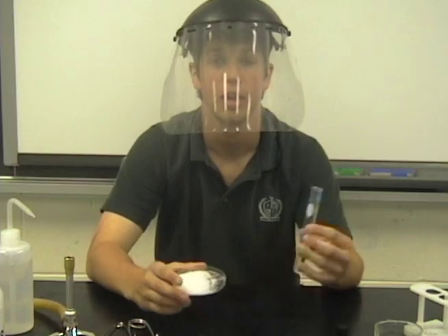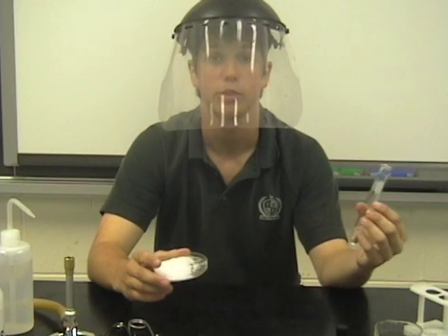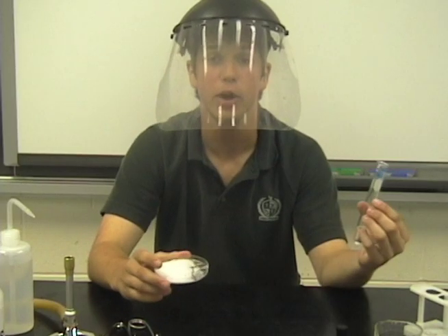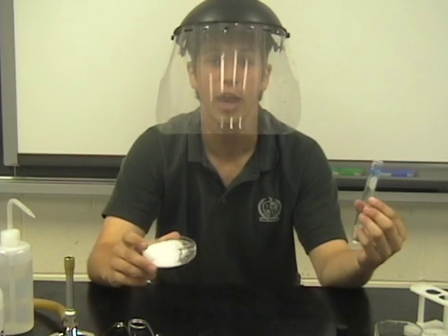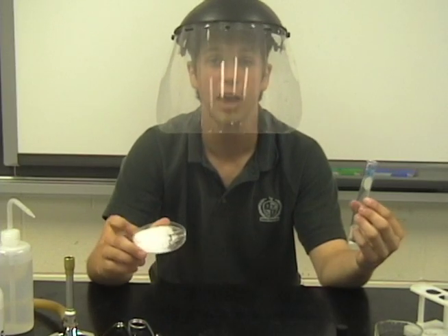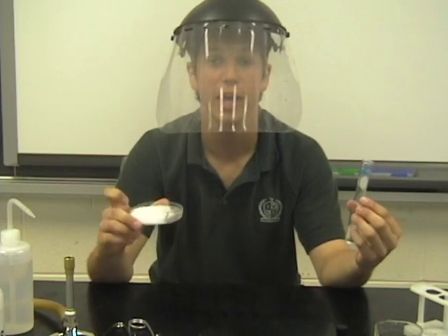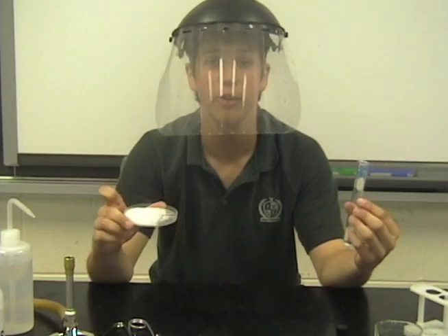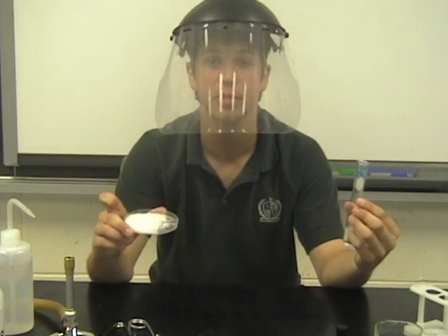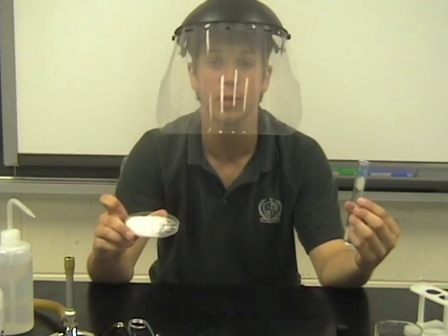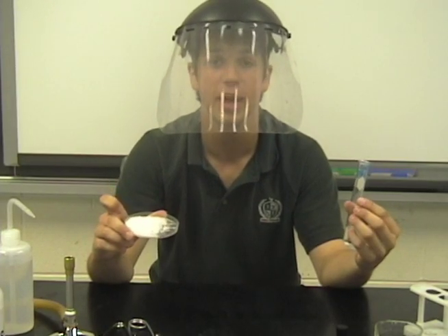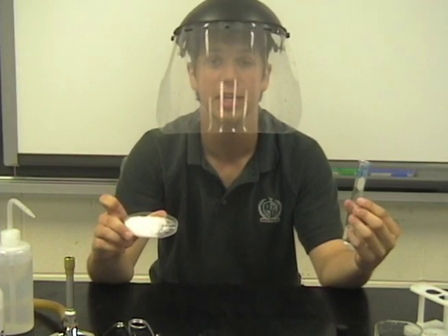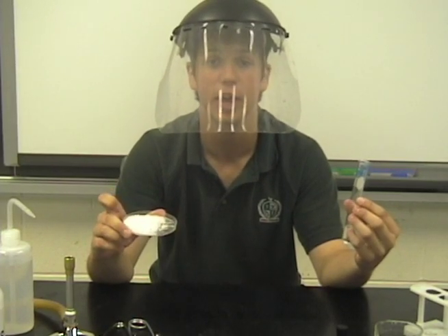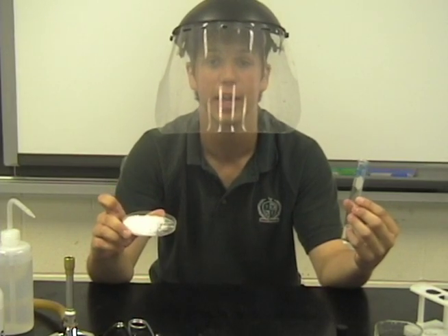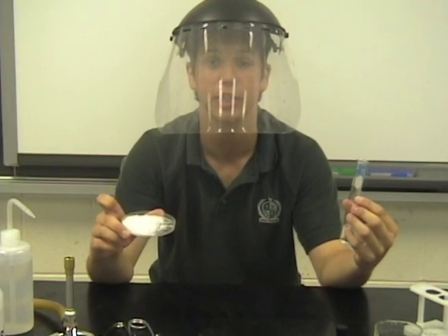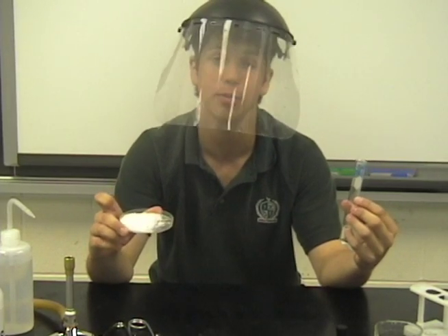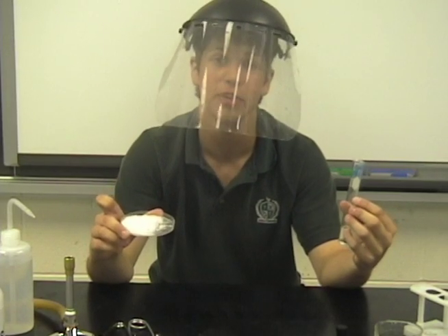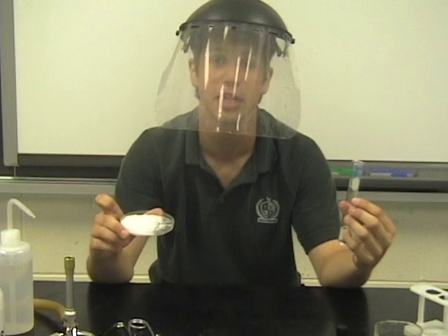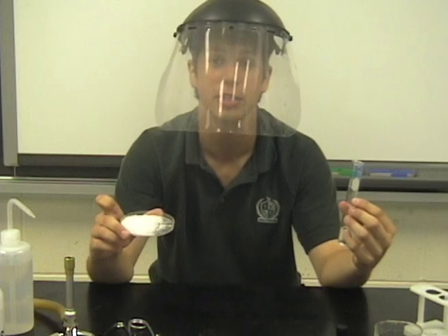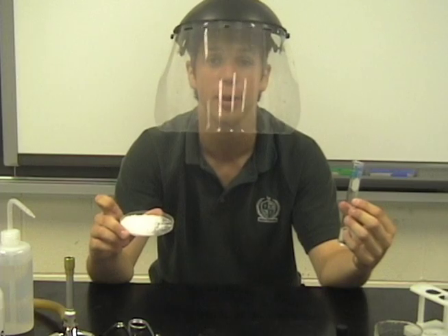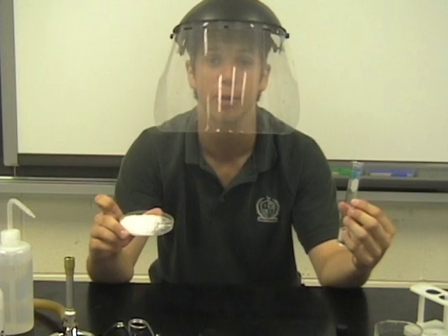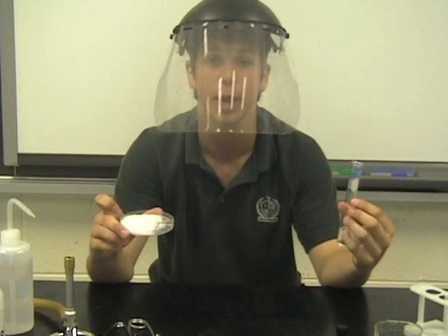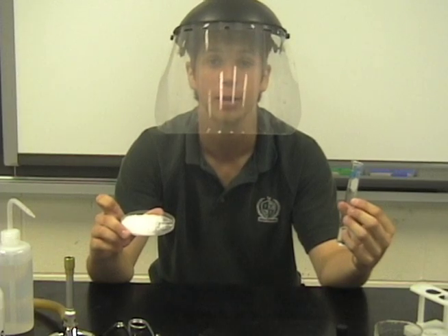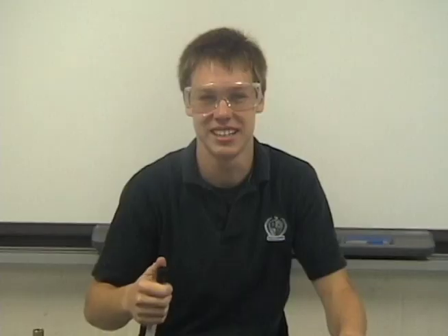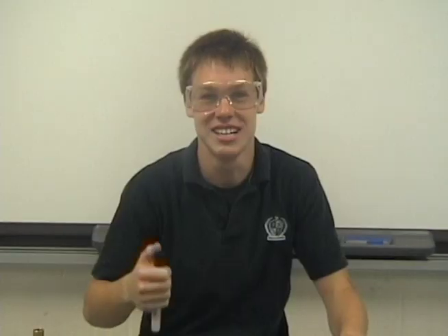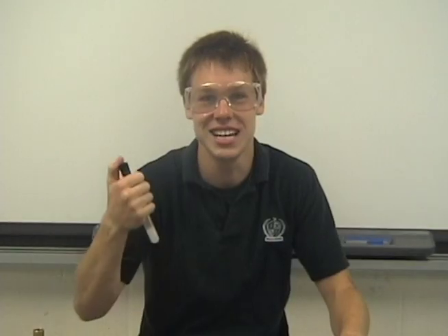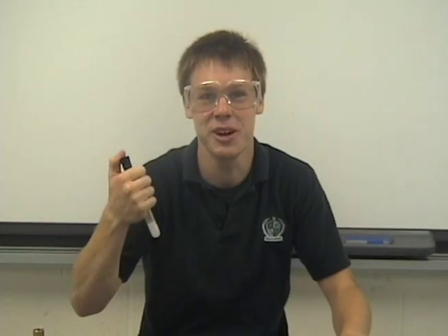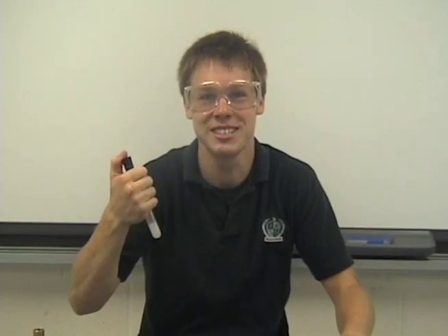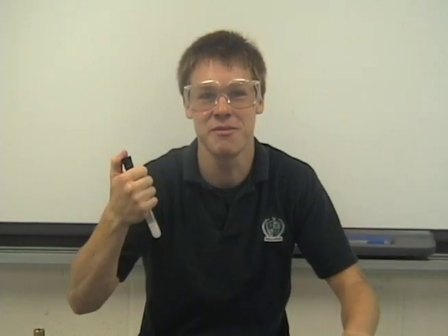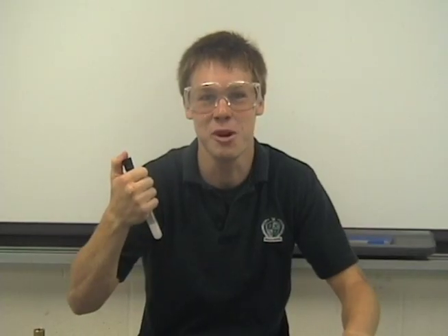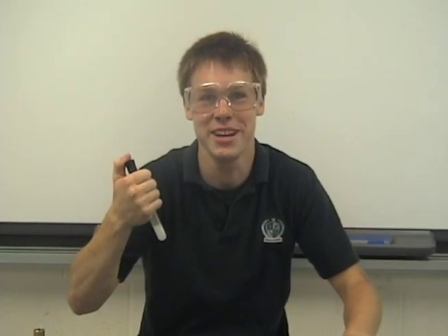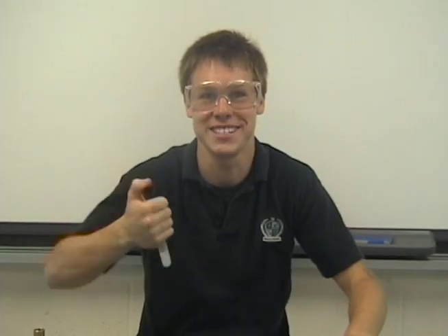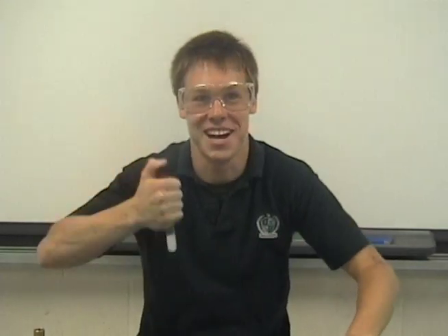Place a rubber stopper in the test tube and shake vigorously. Now add eight grams of sodium acetate trihydrate to the previous test tube and shake vigorously for one minute.